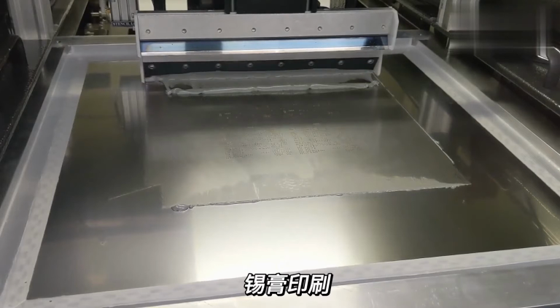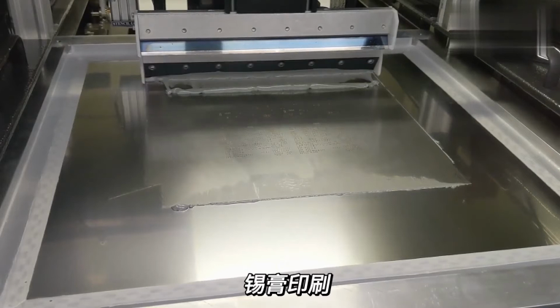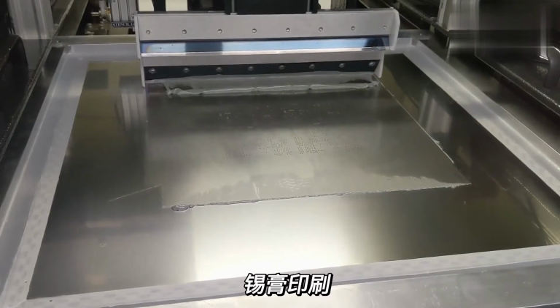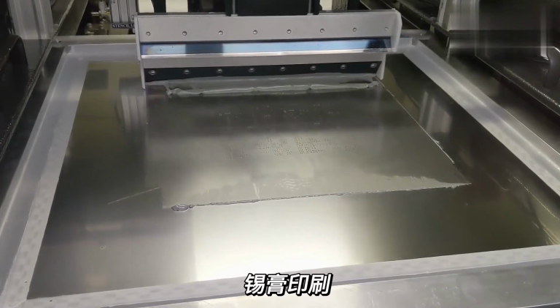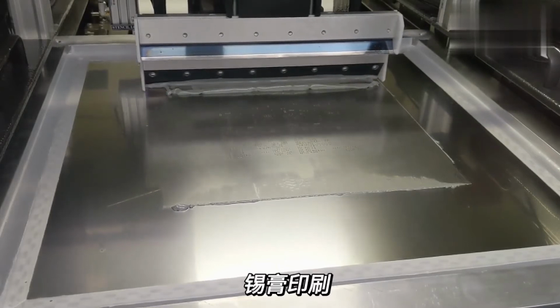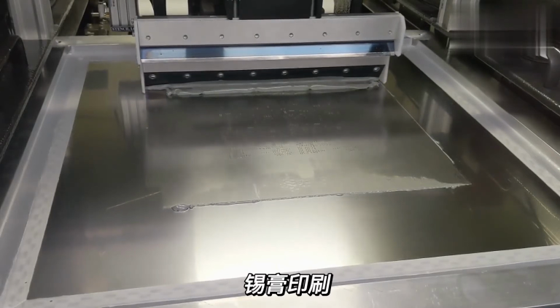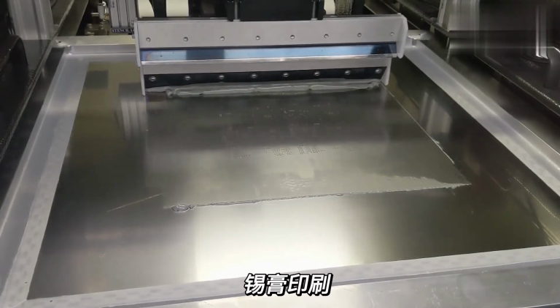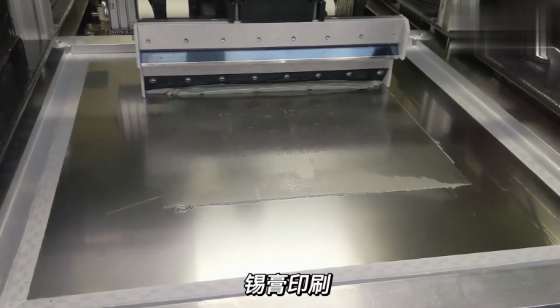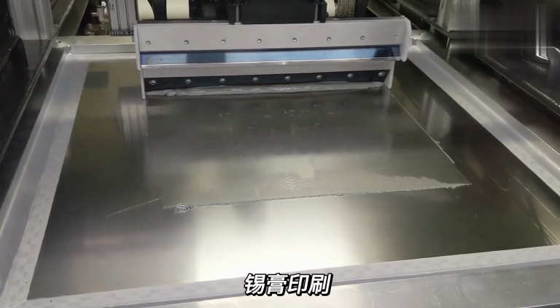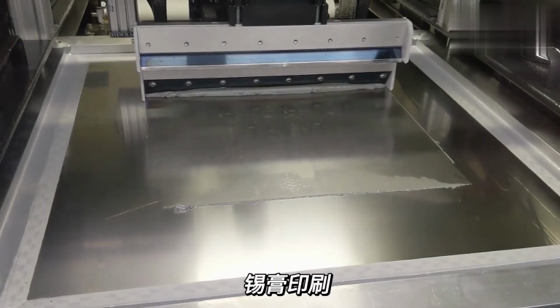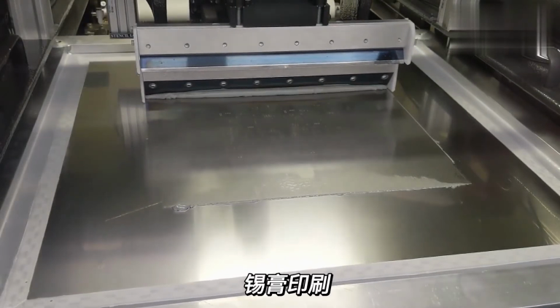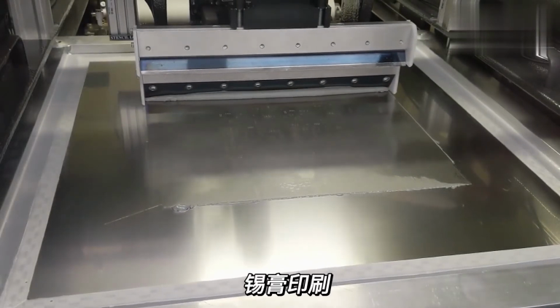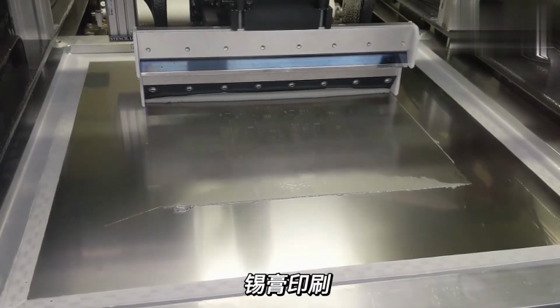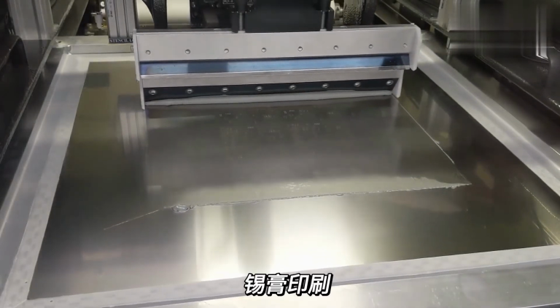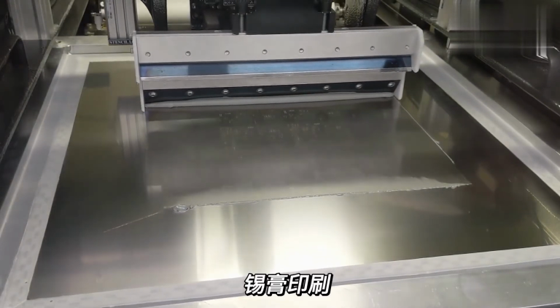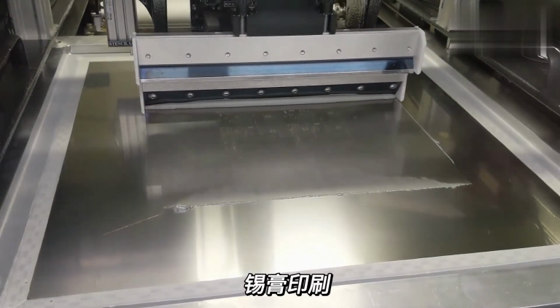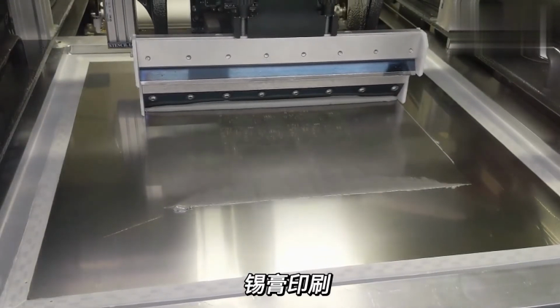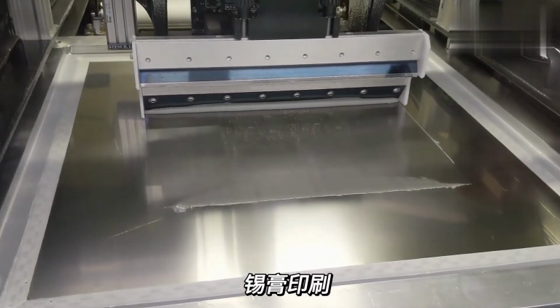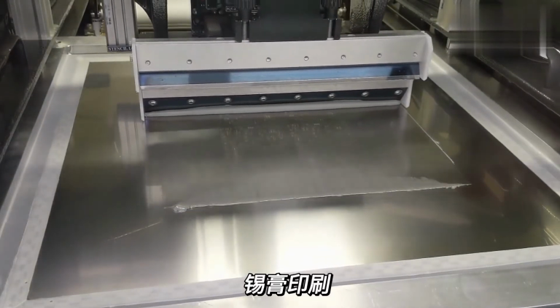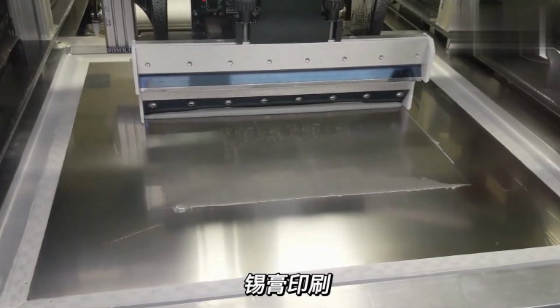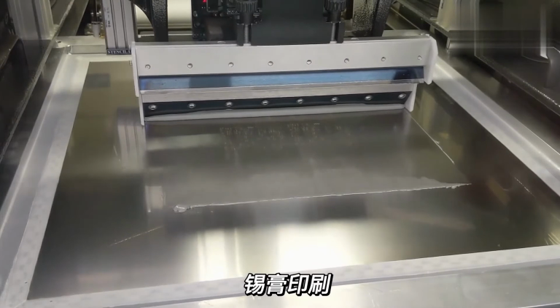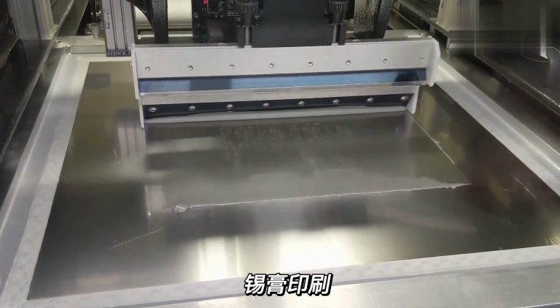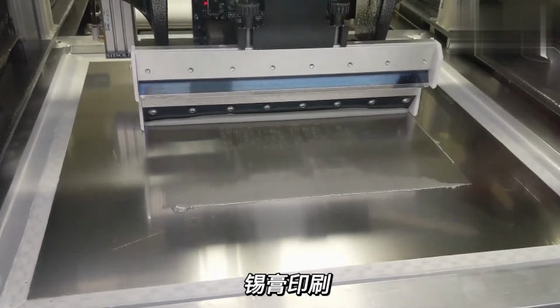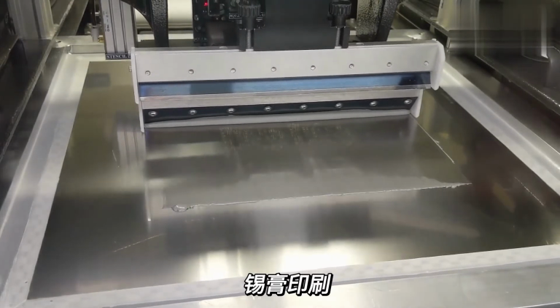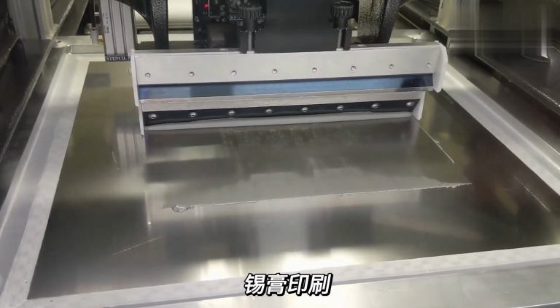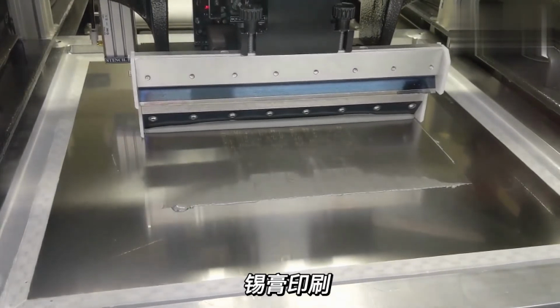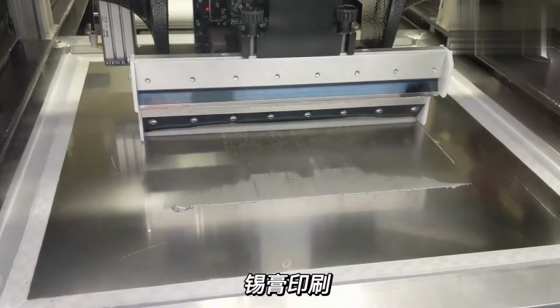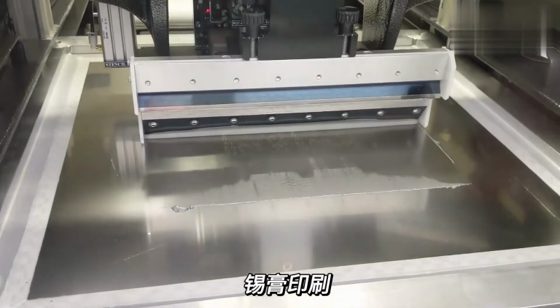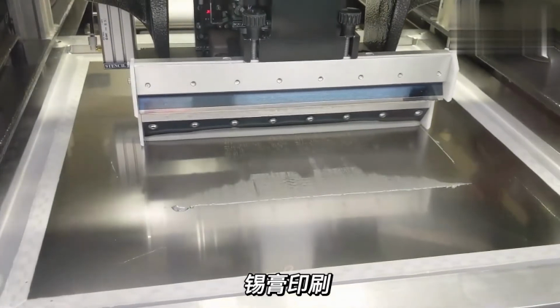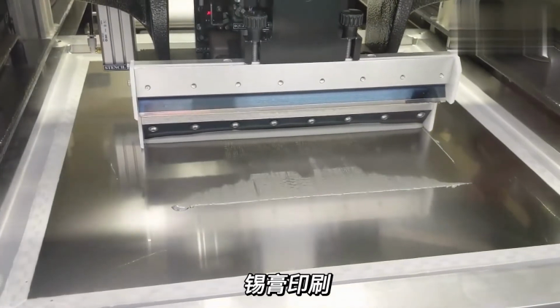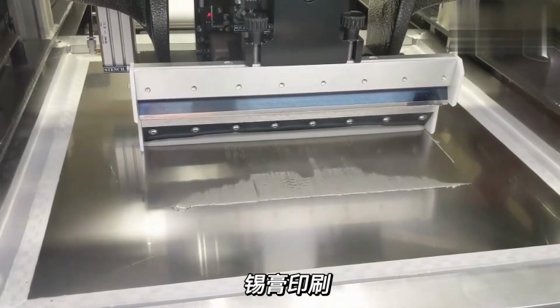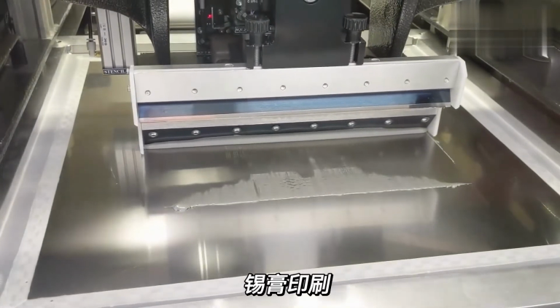Our PCB assembly factory has three SMD production lines. This is the solder paste printing machine.